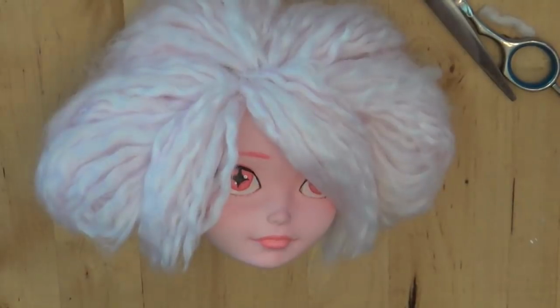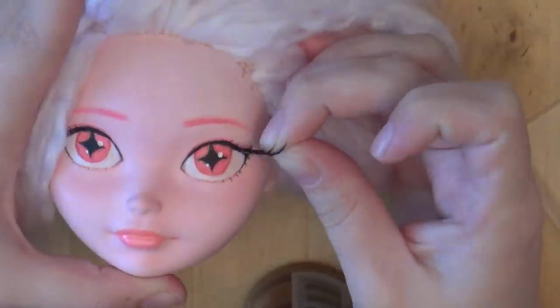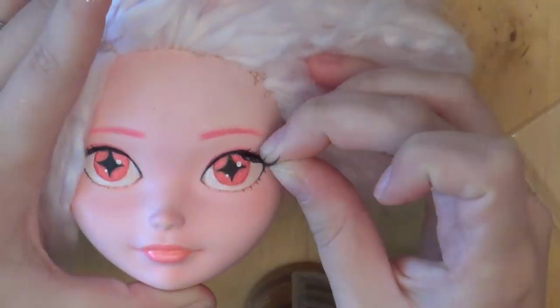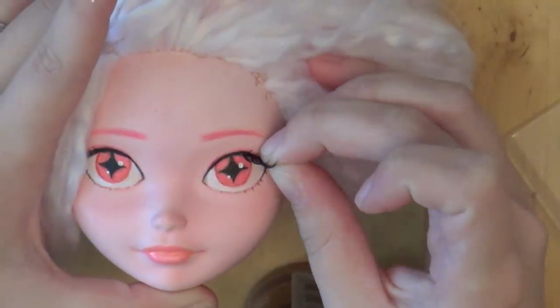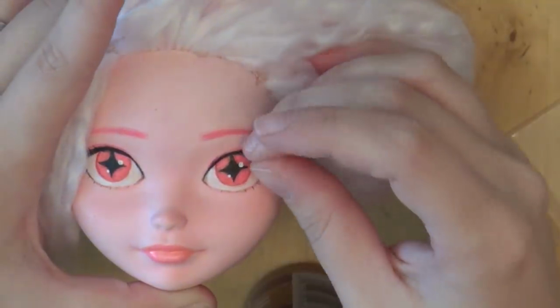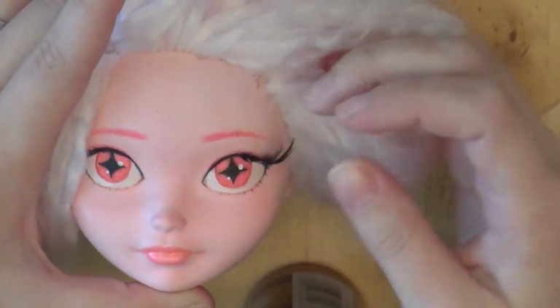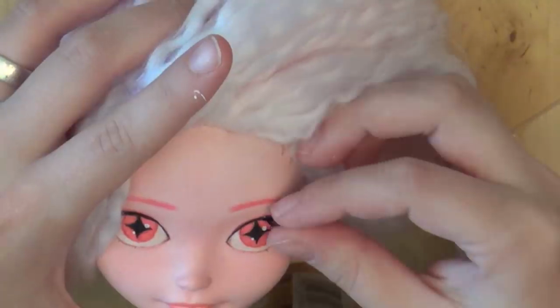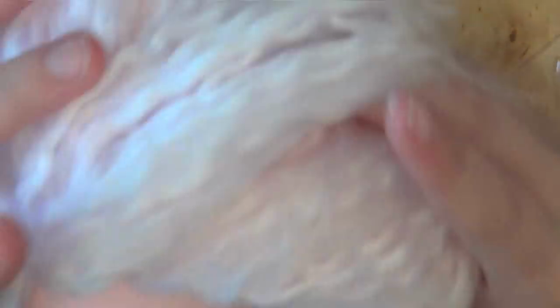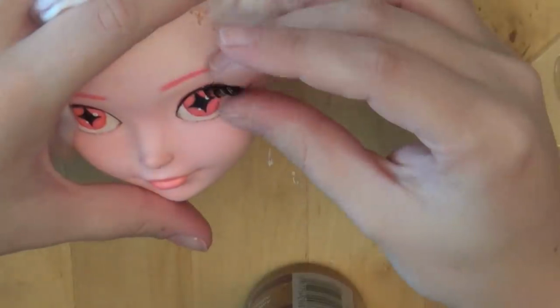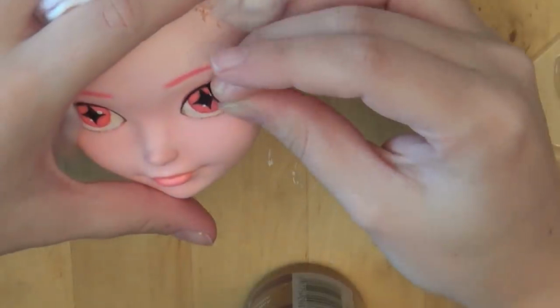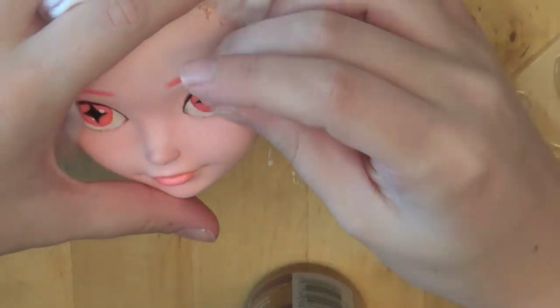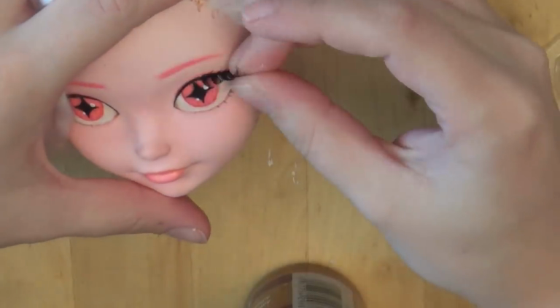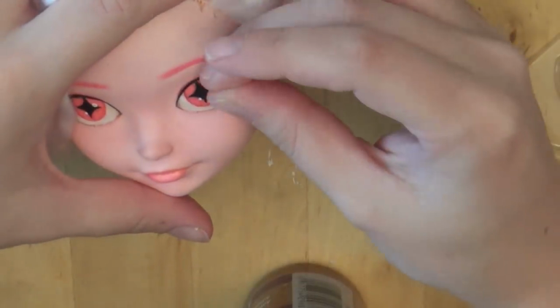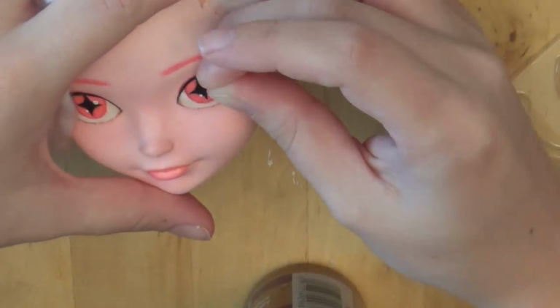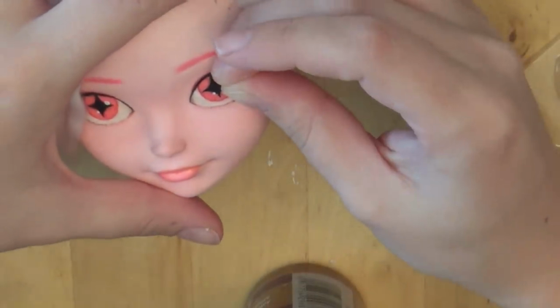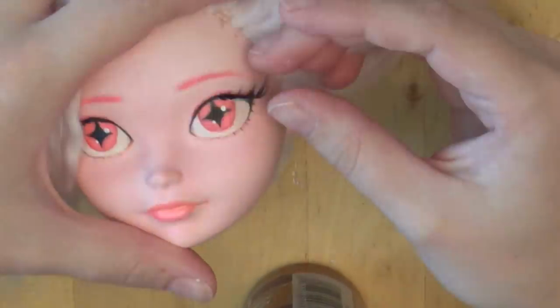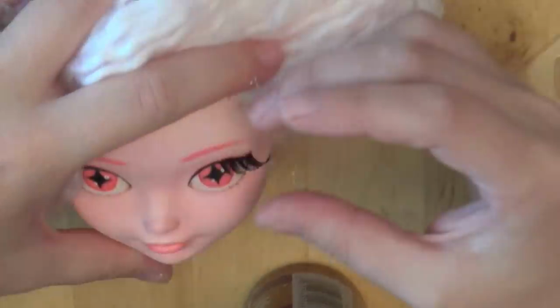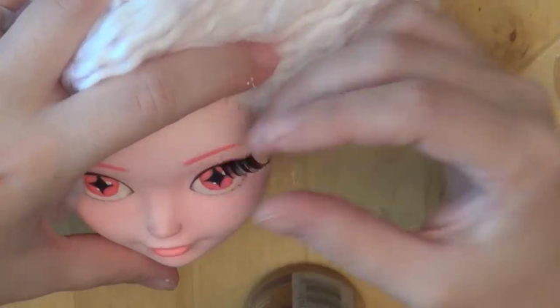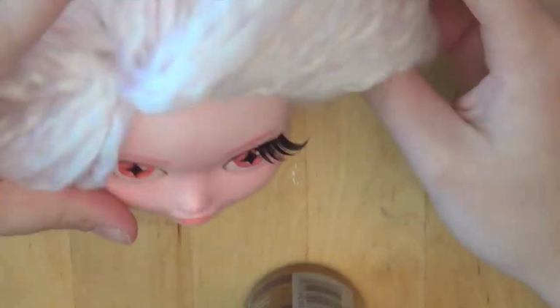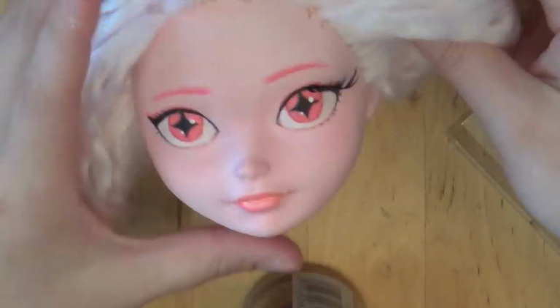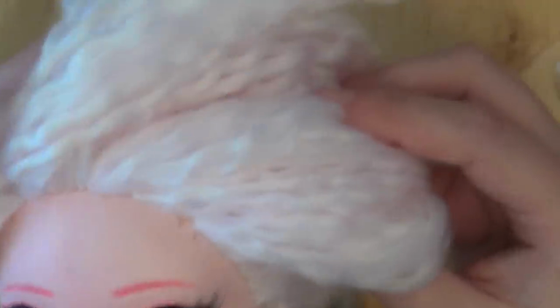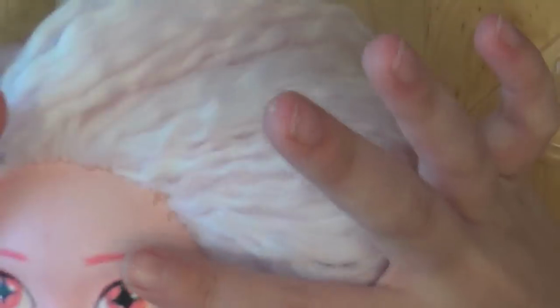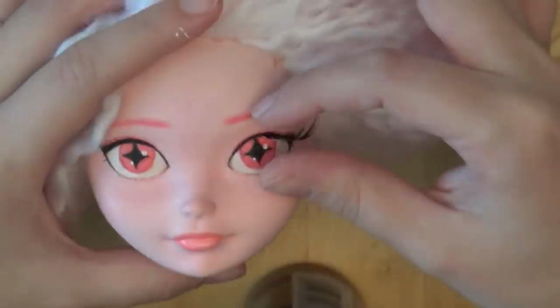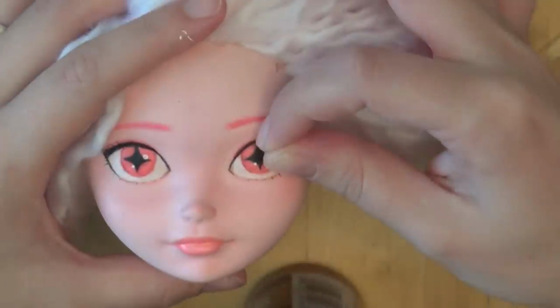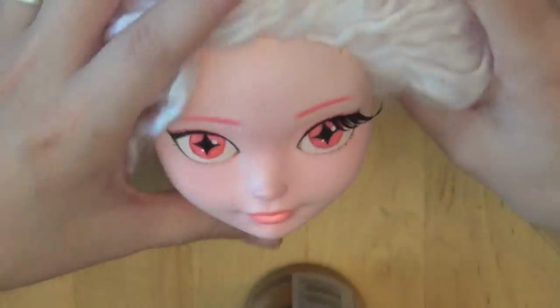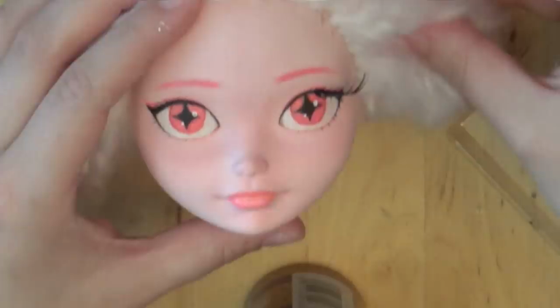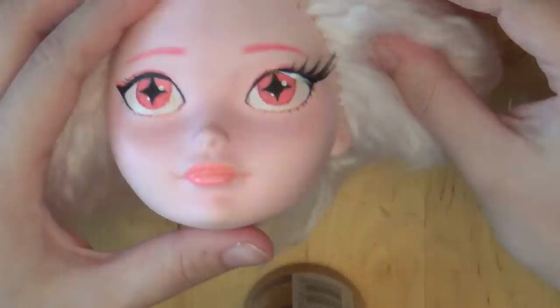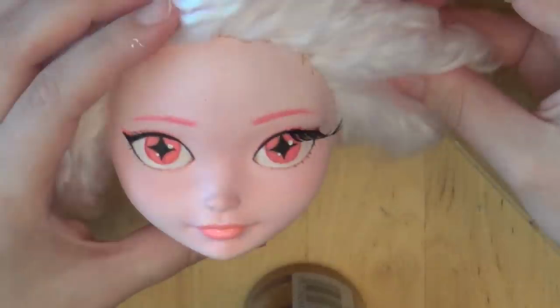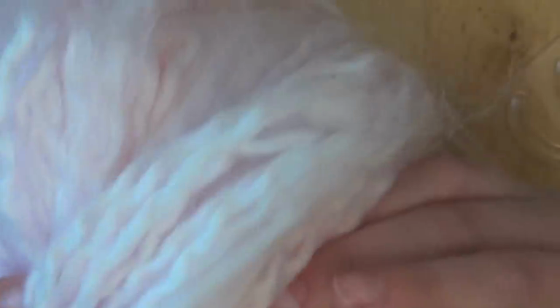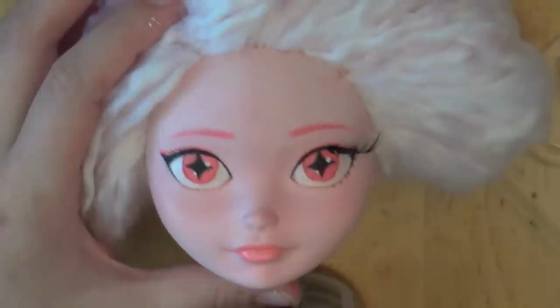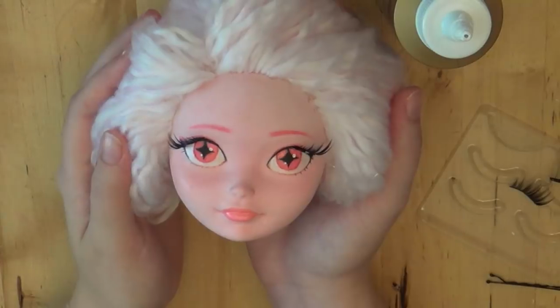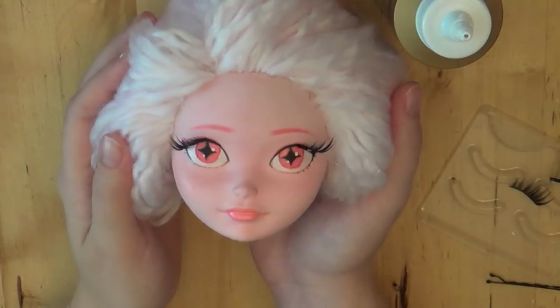I'm adding on false lashes with tacky glue, and I got the false lashes from Daiso.